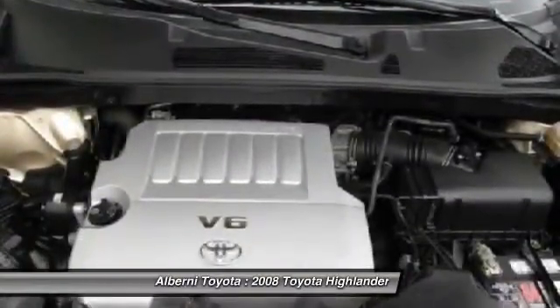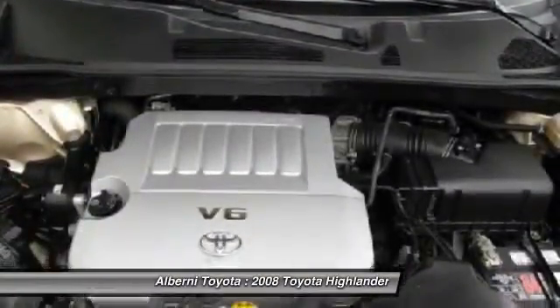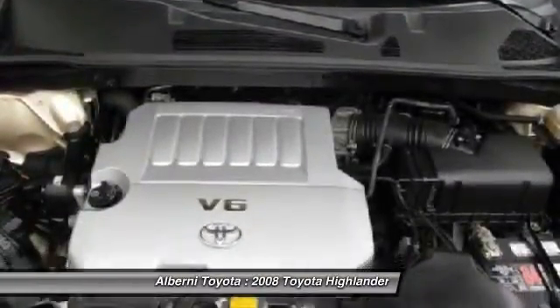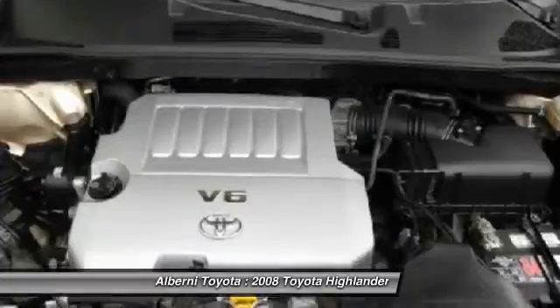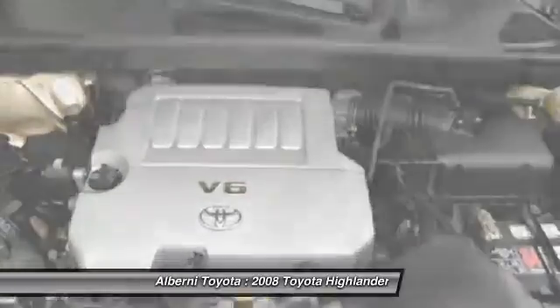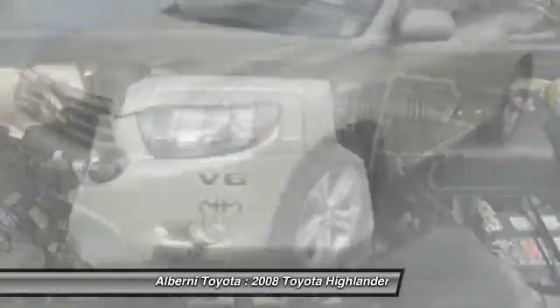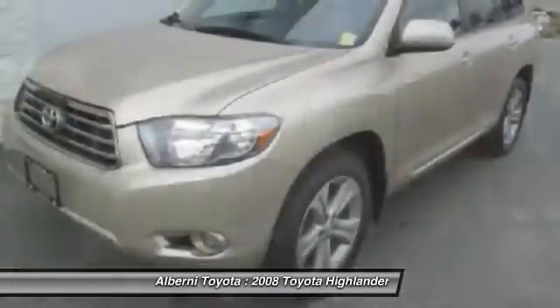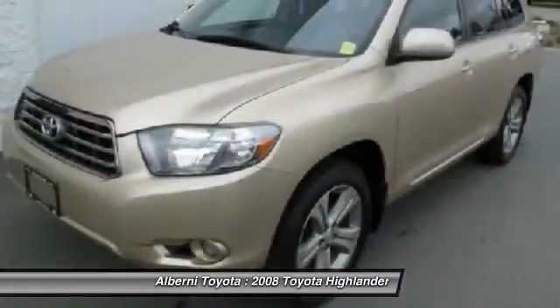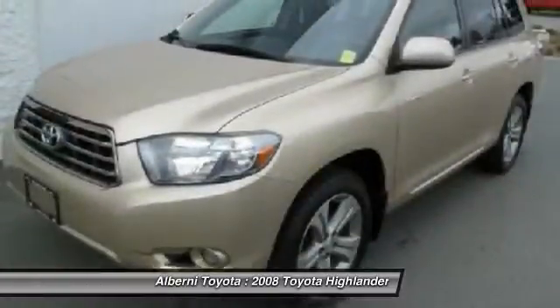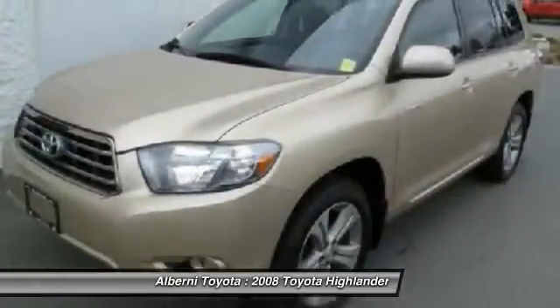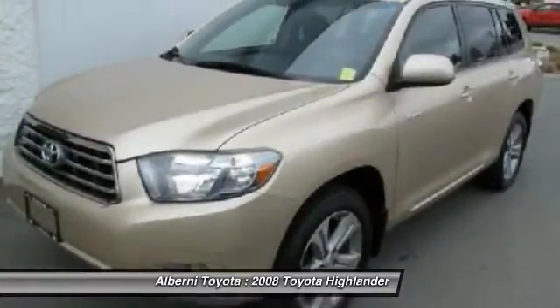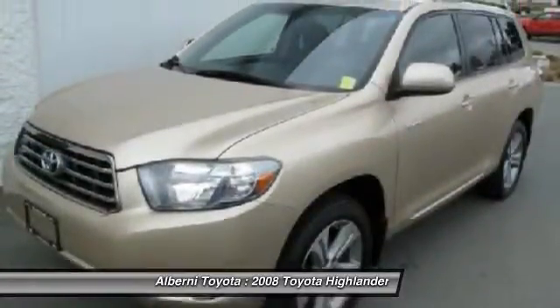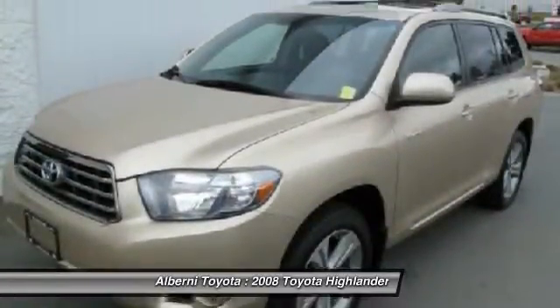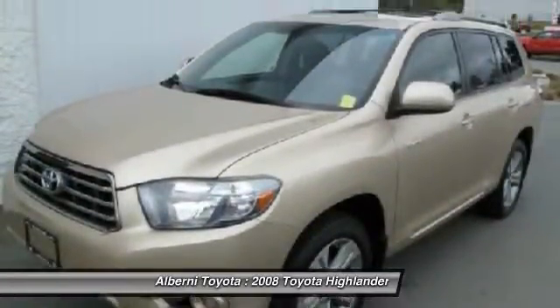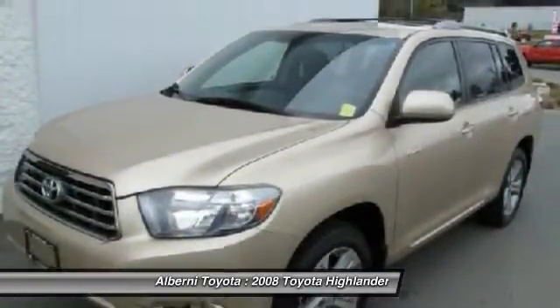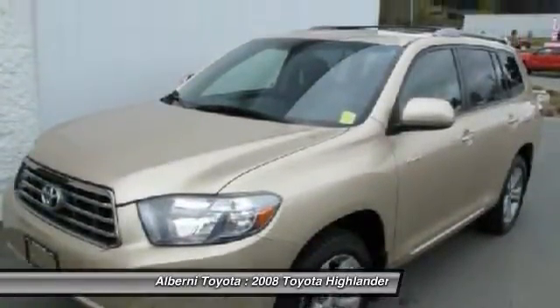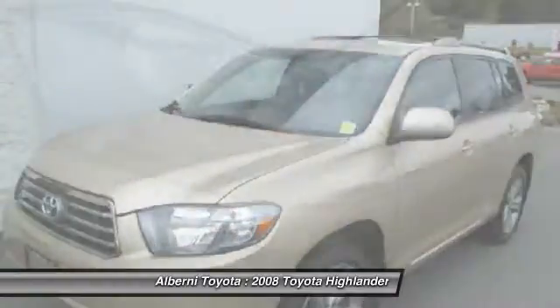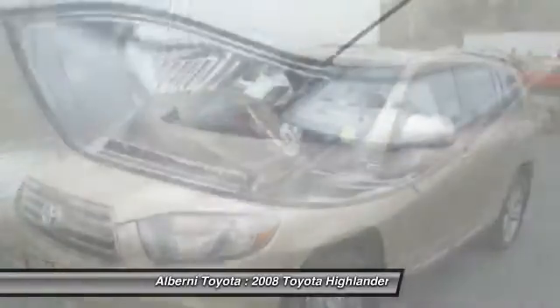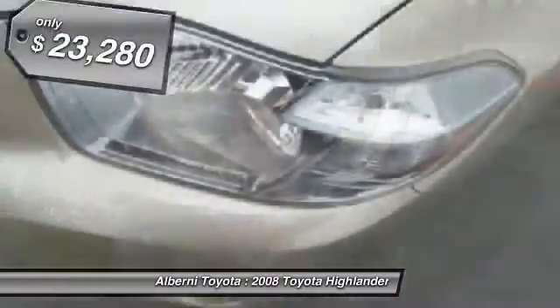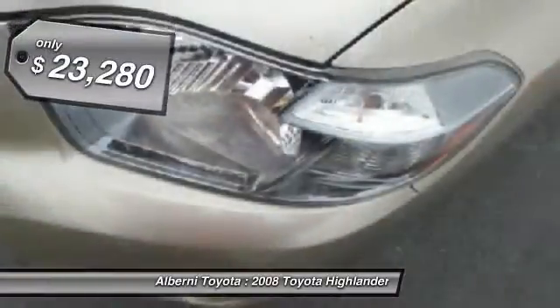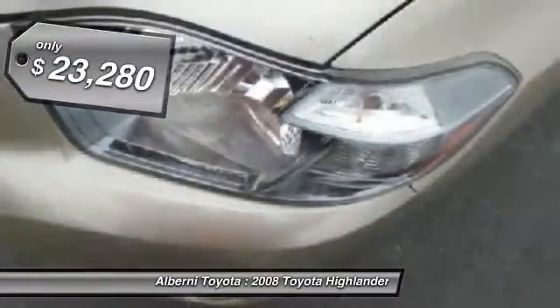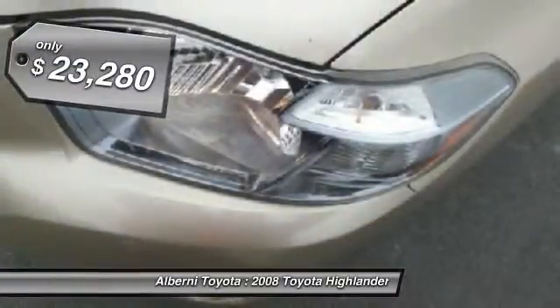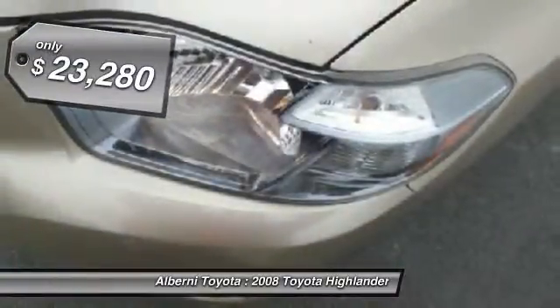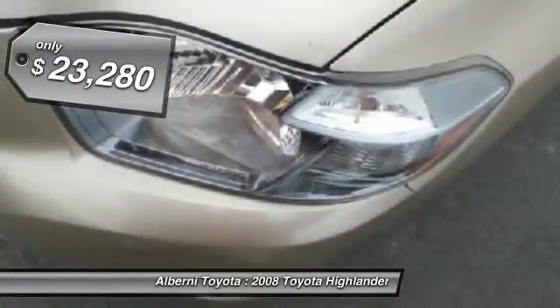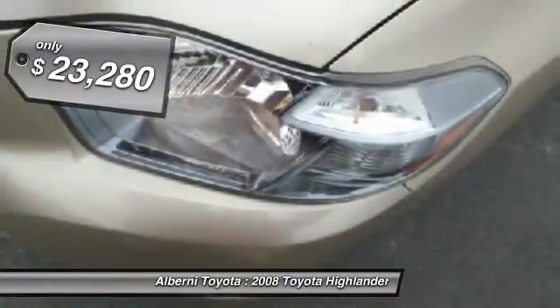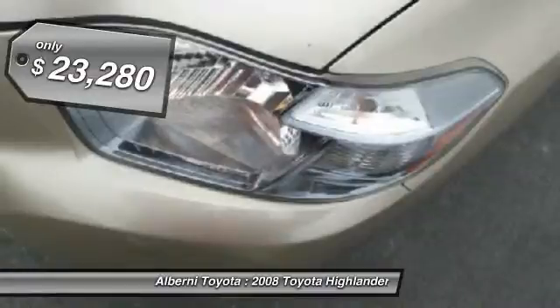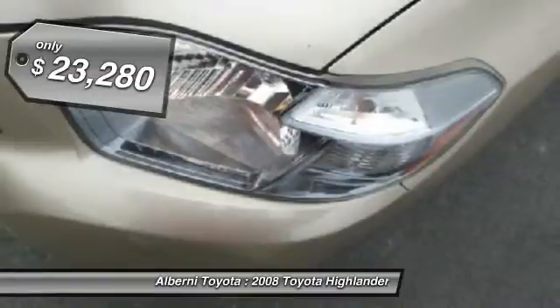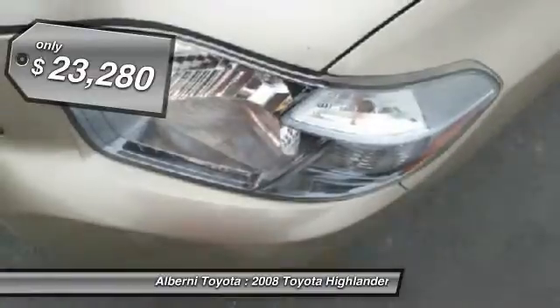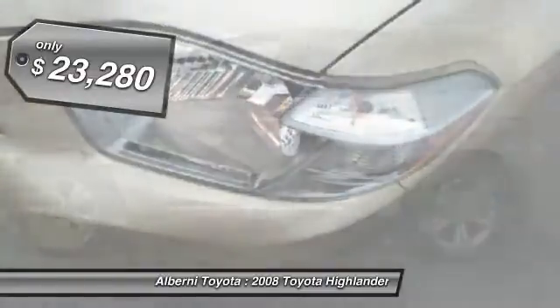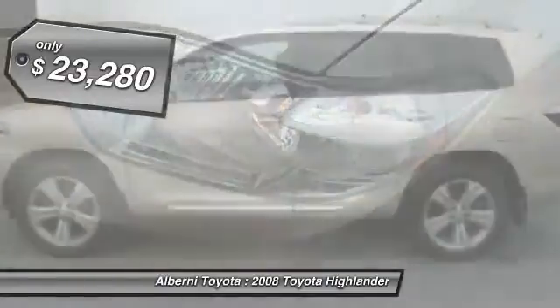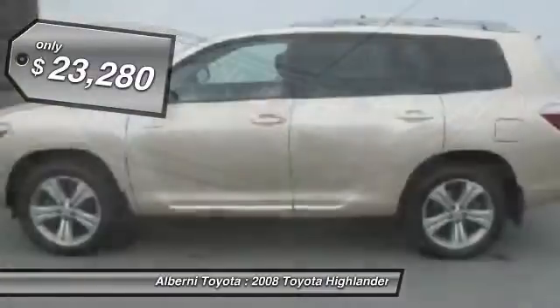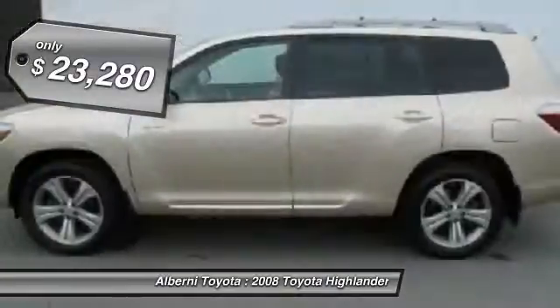A 2010 top safety pick, the Highlander is where substance meets style and is priced below $25,000.